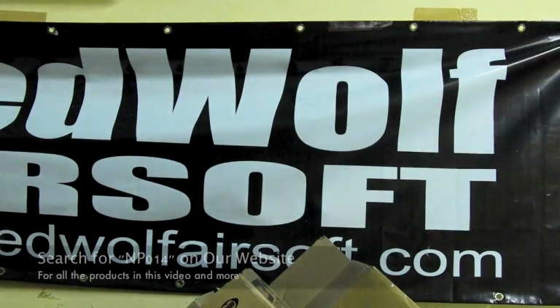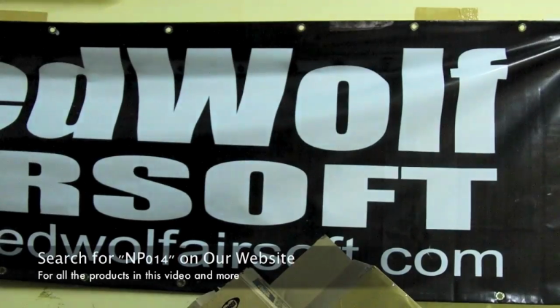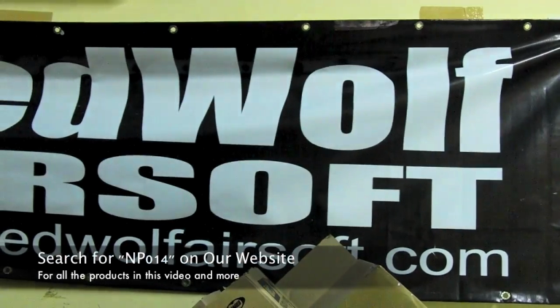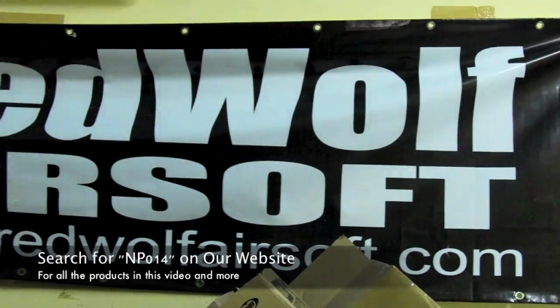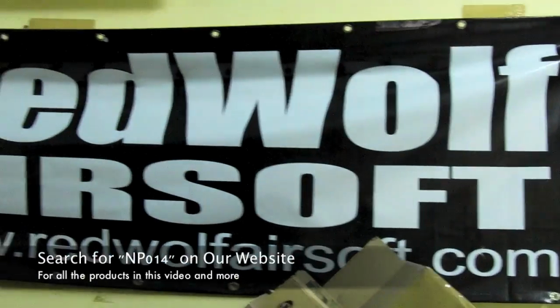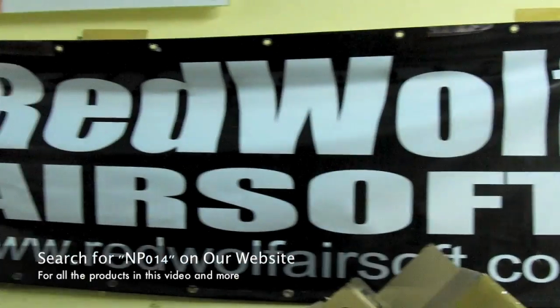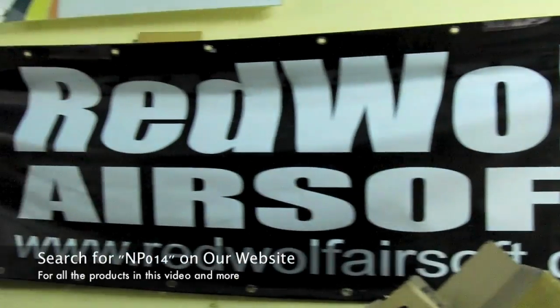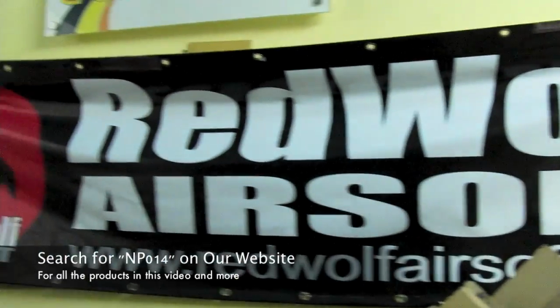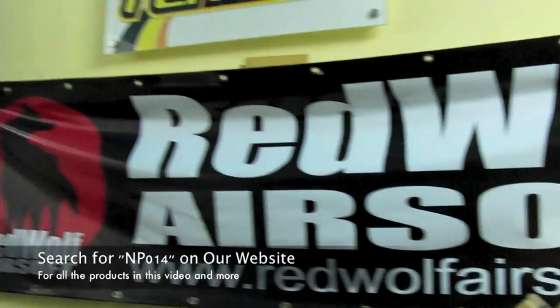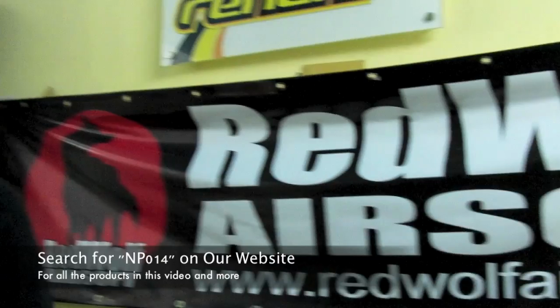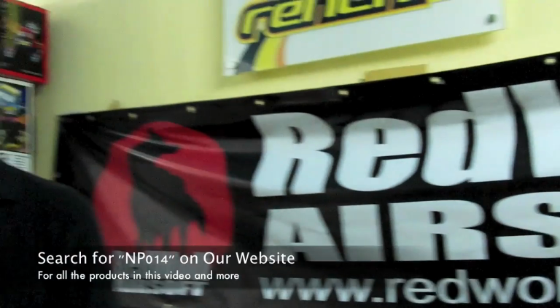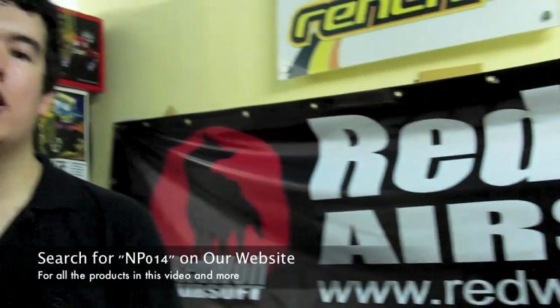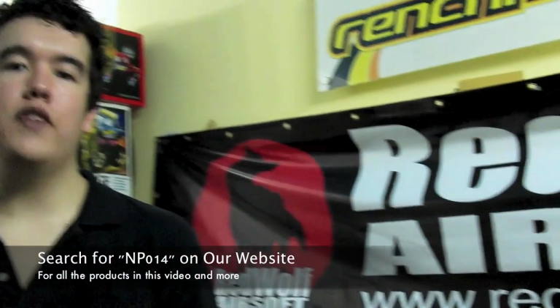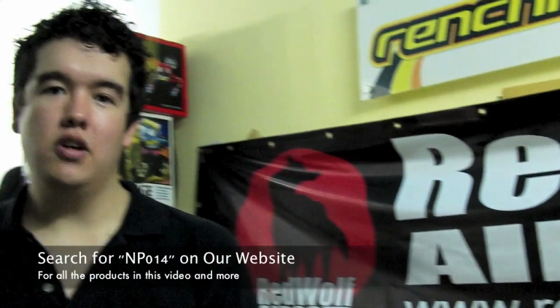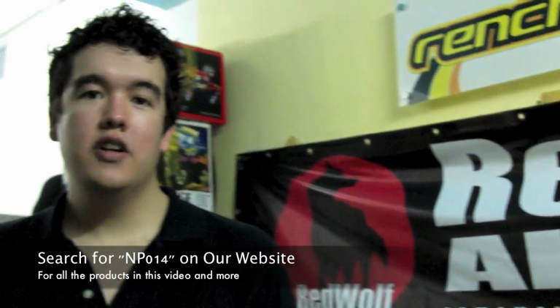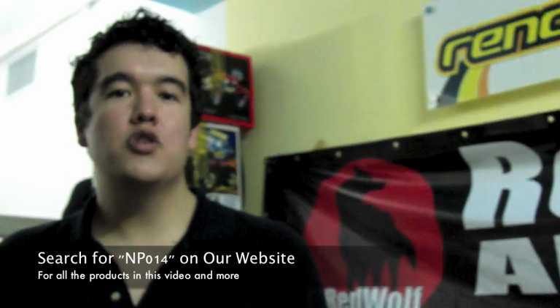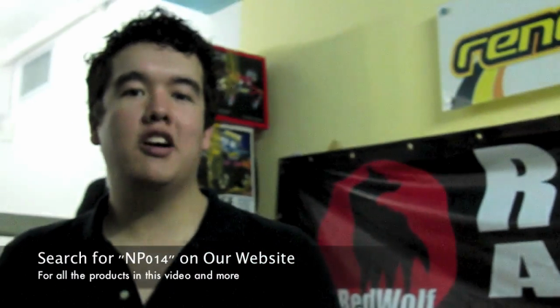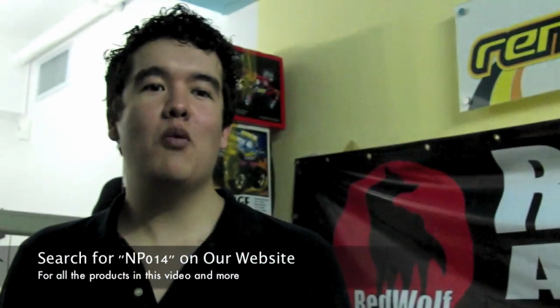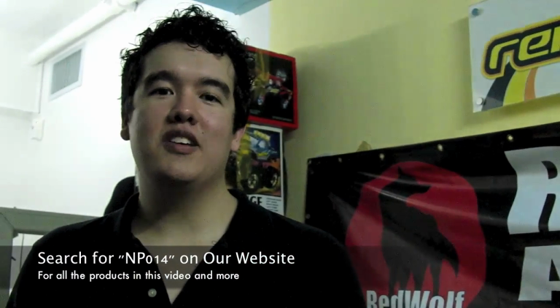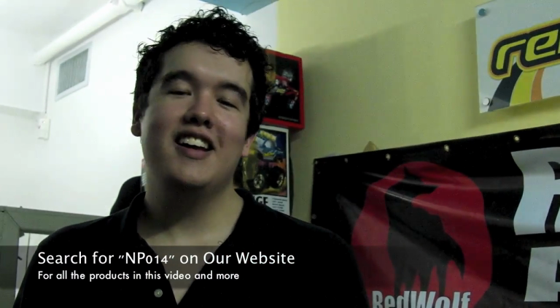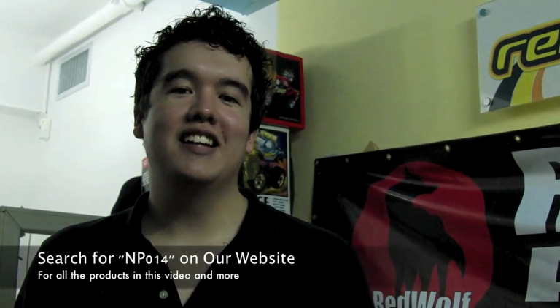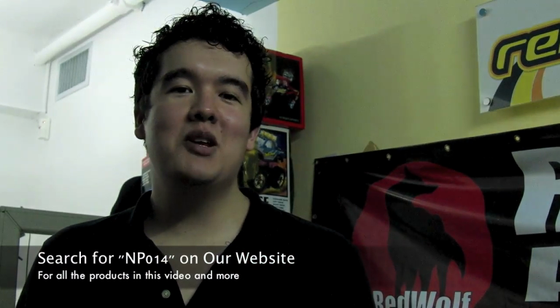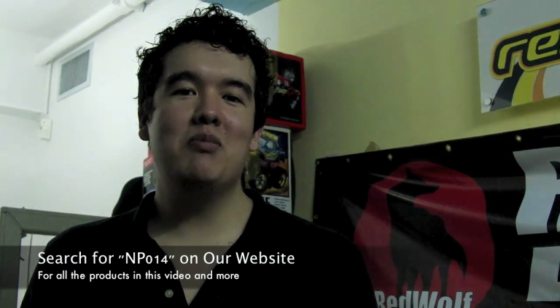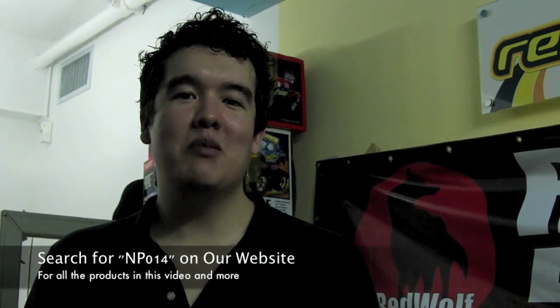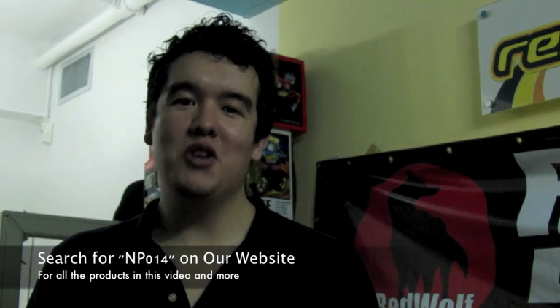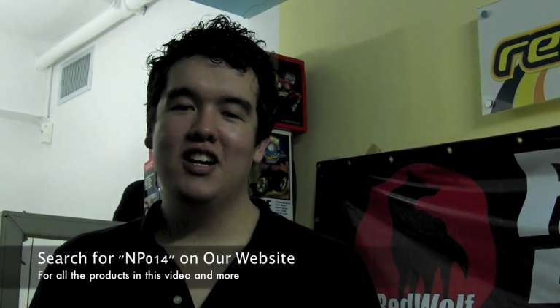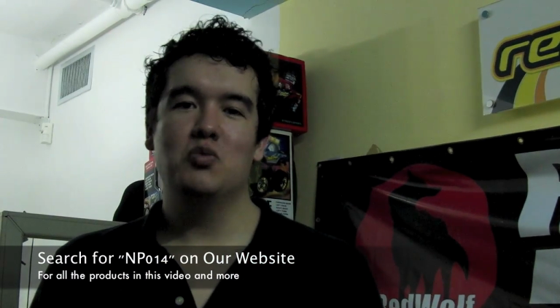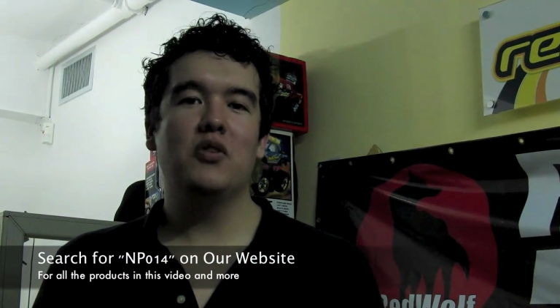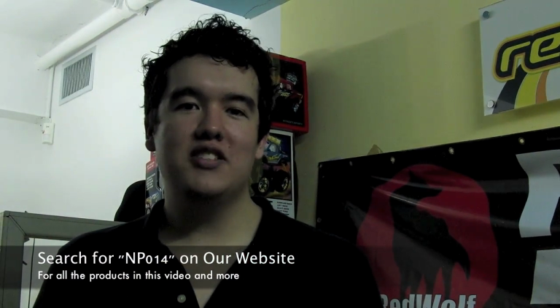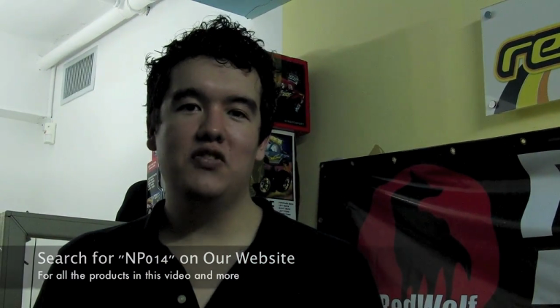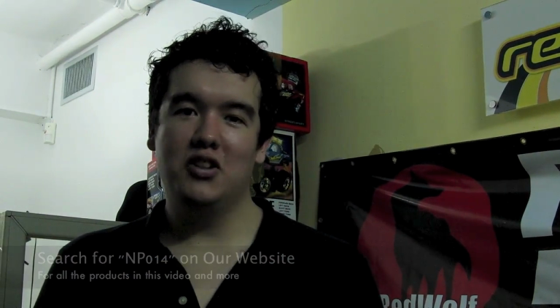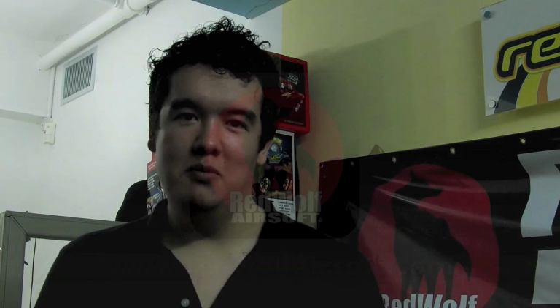That wraps up this new products video. I'm Arclight of Red Wolf Airsoft, so check out our website at www.redwolfairsoft.com.